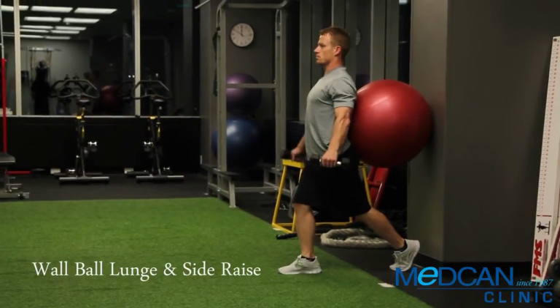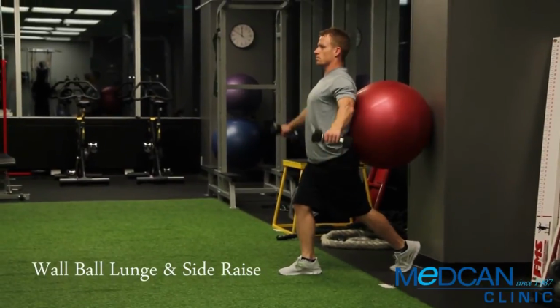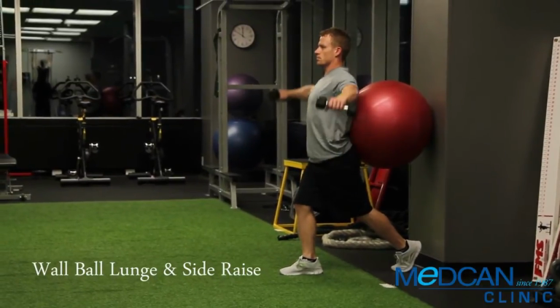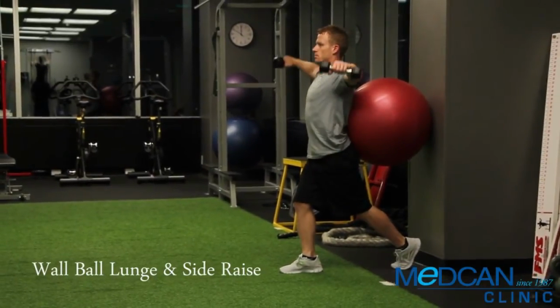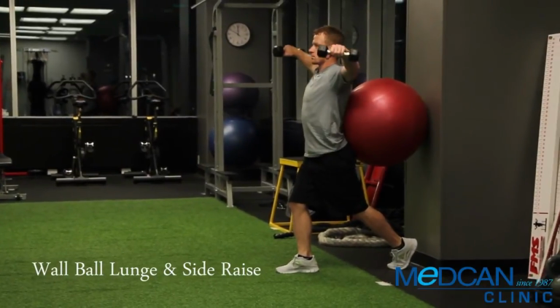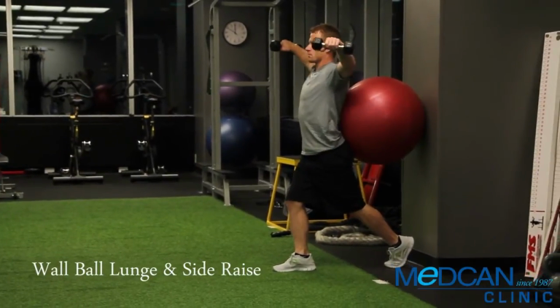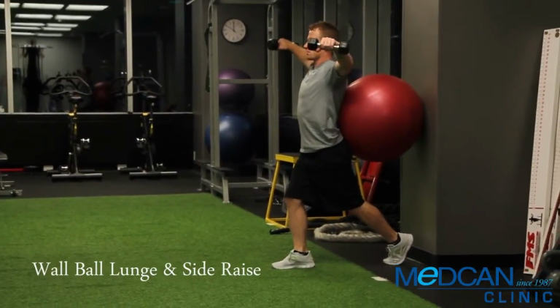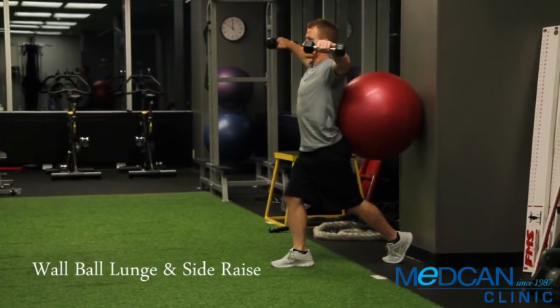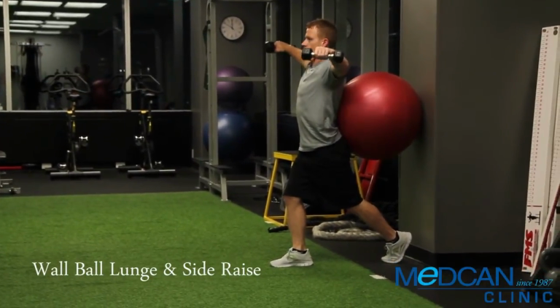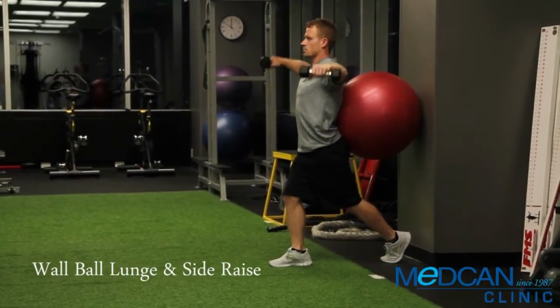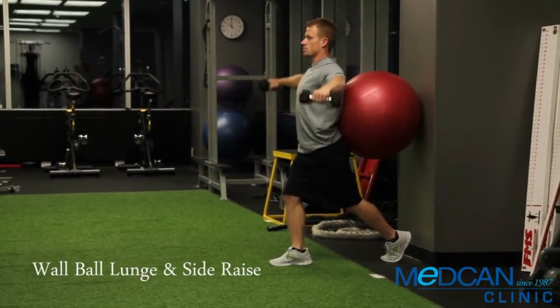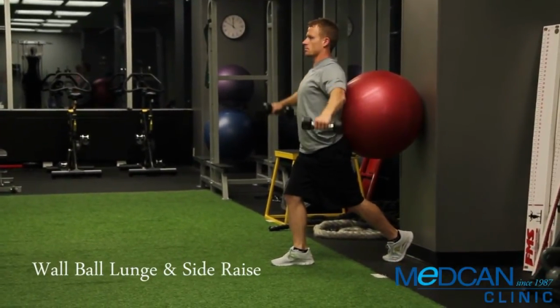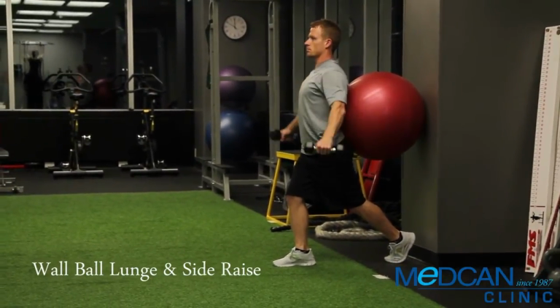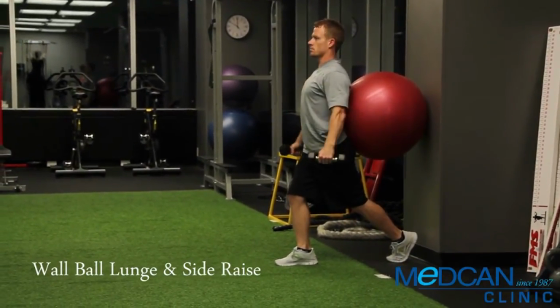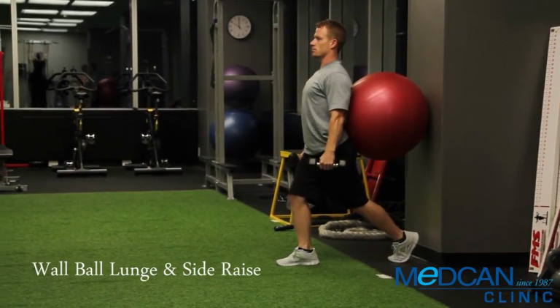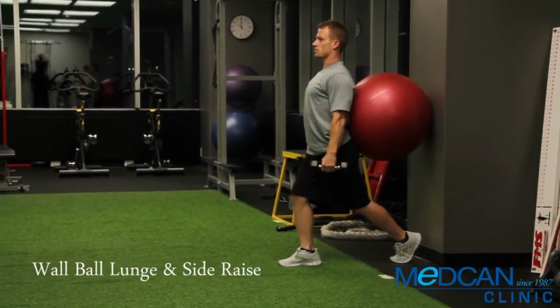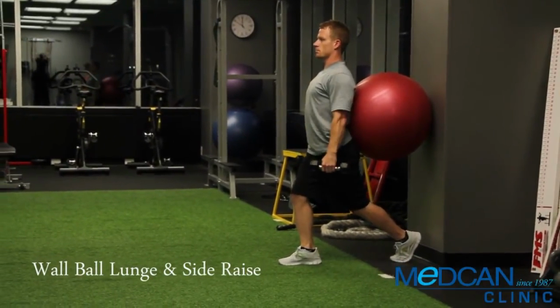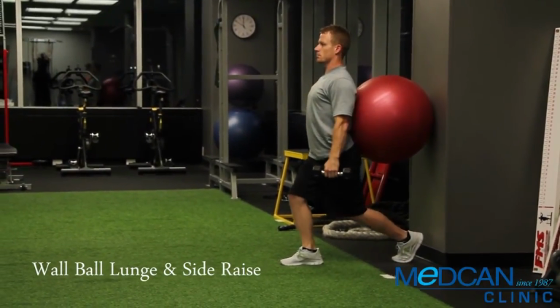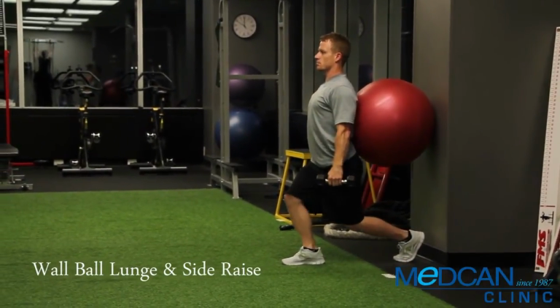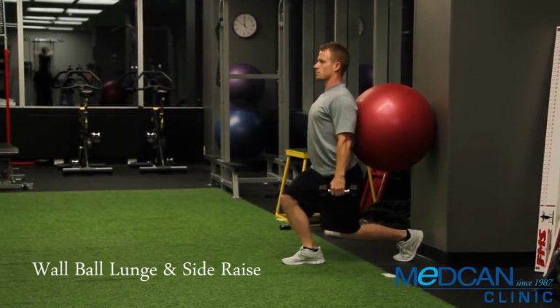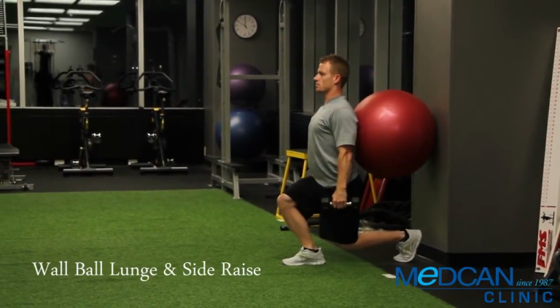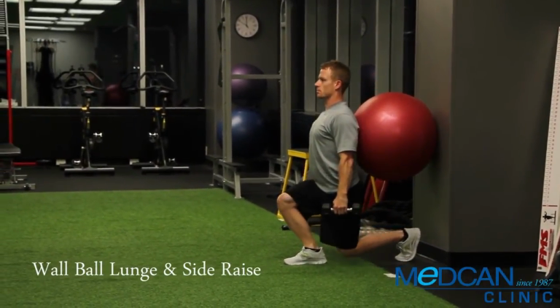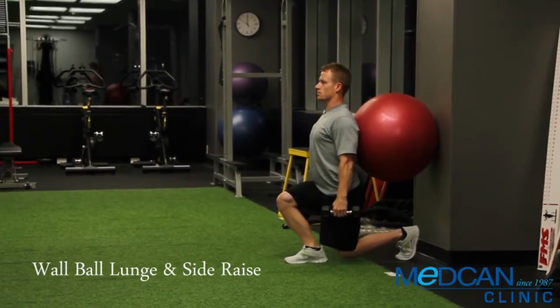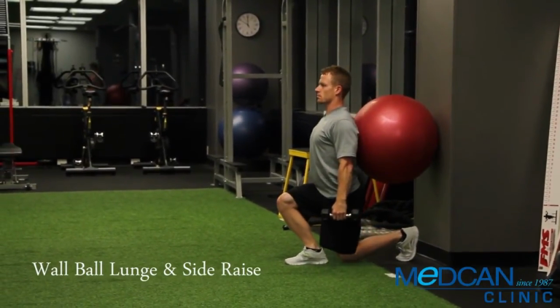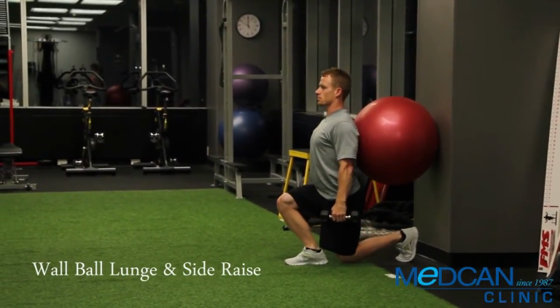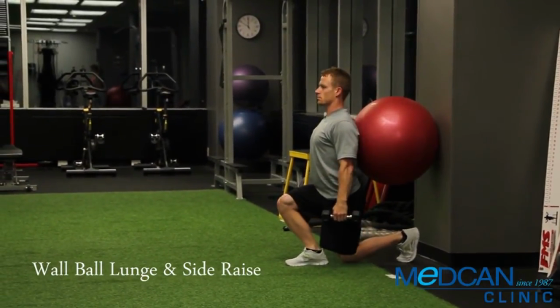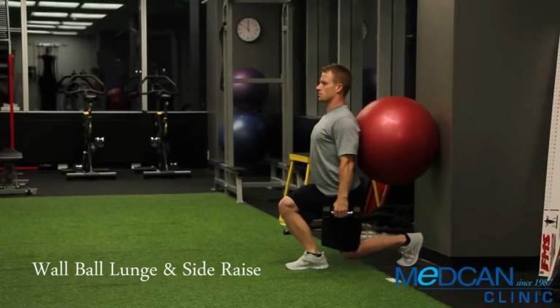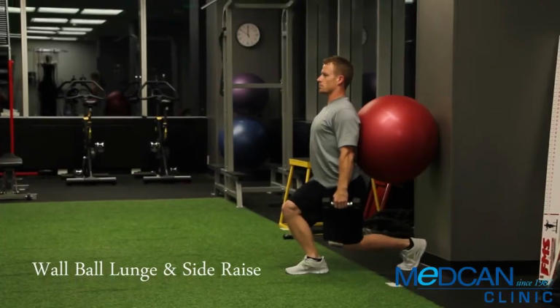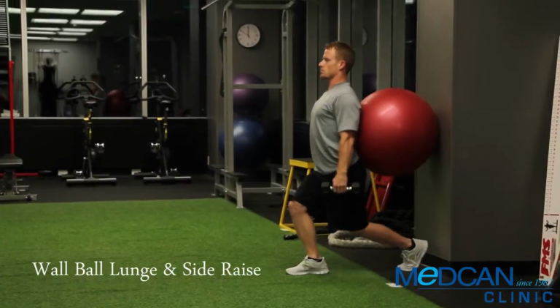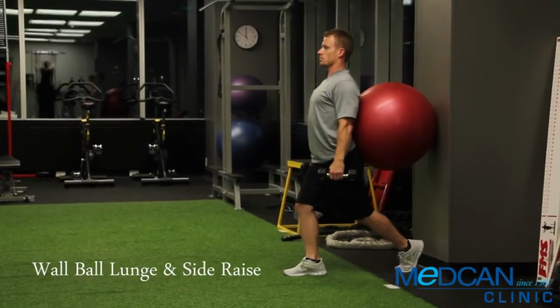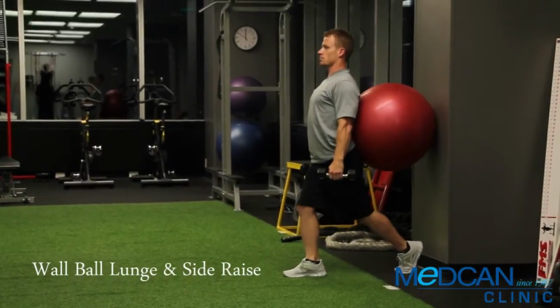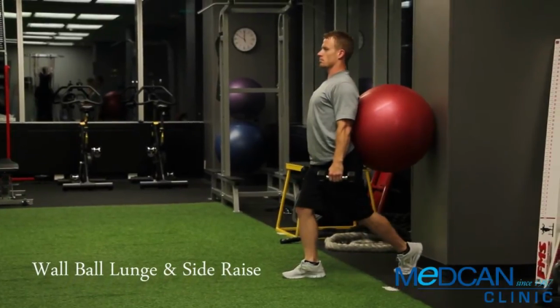Raise the dumbbells in a wide arc out to the sides up to shoulder height. Lower back down and repeat.